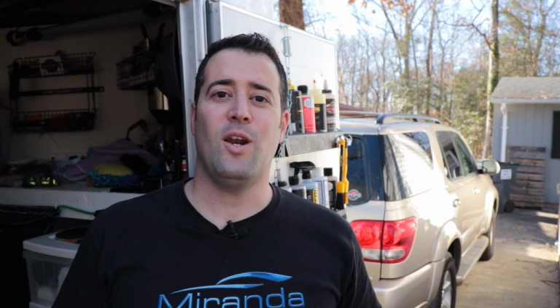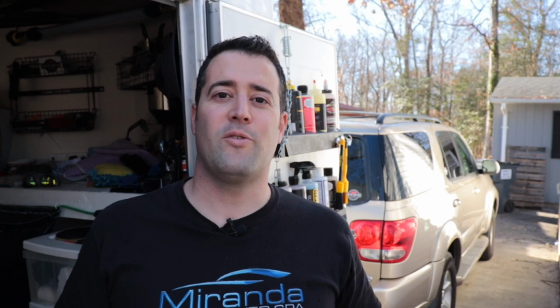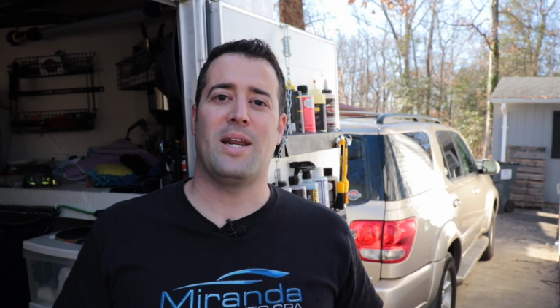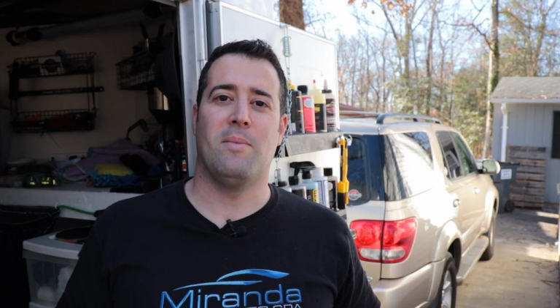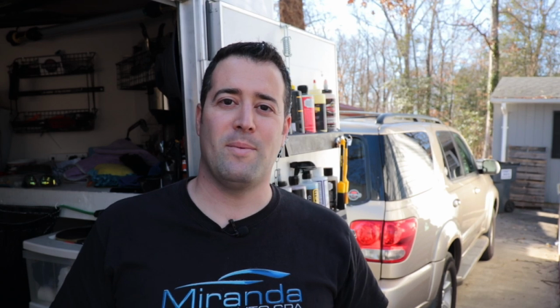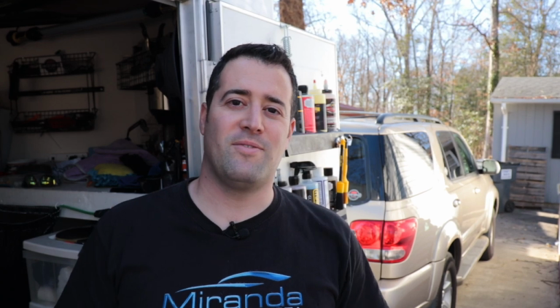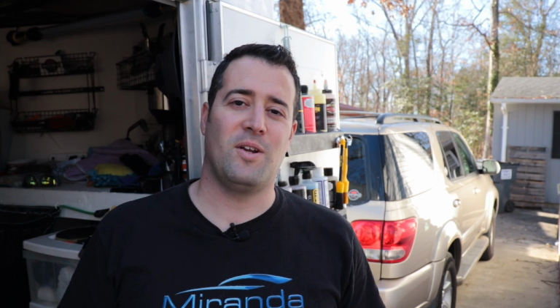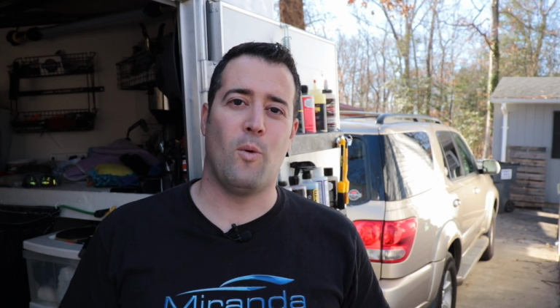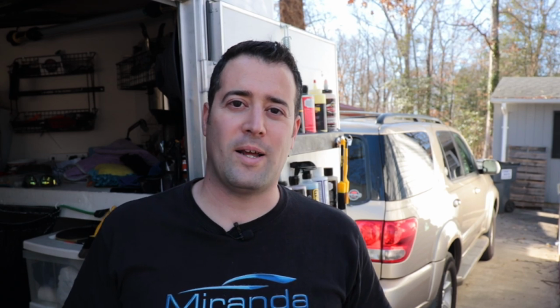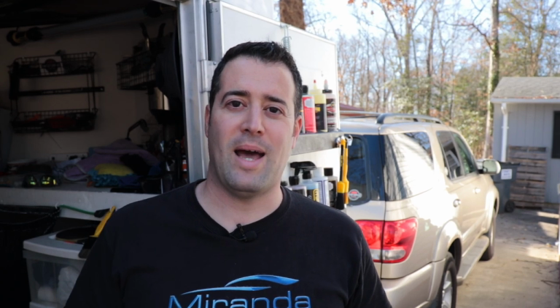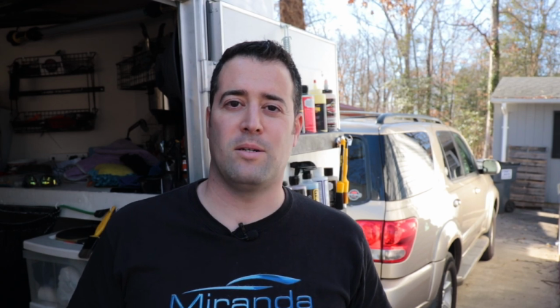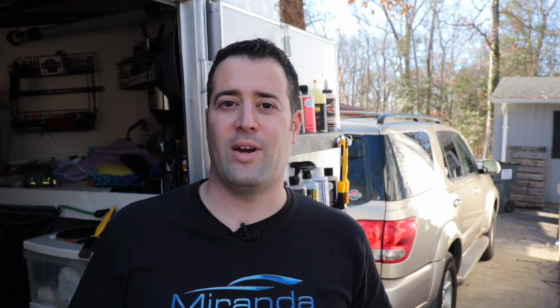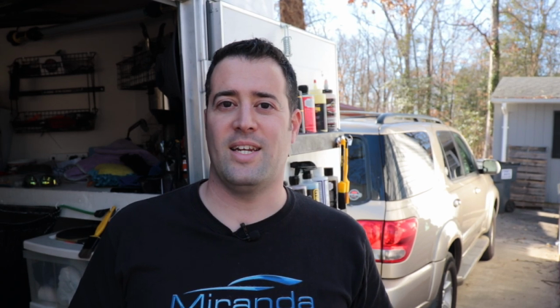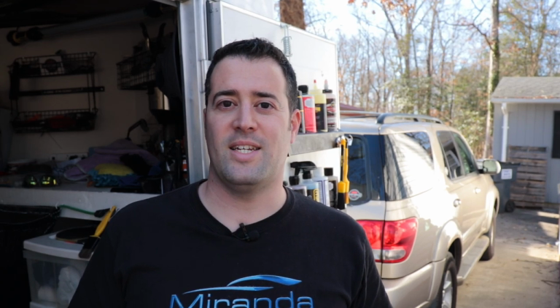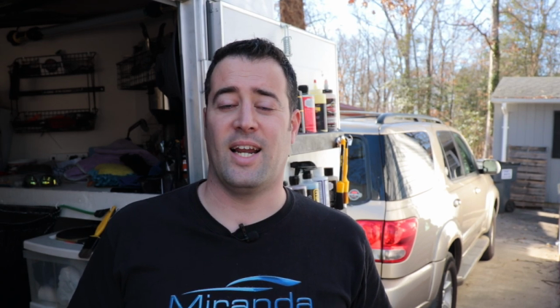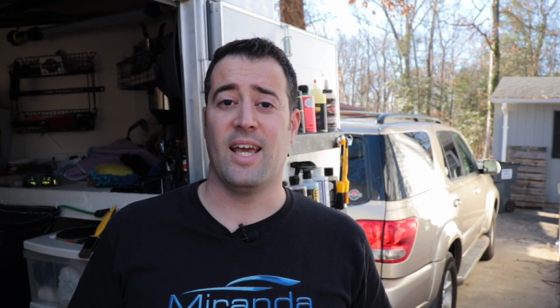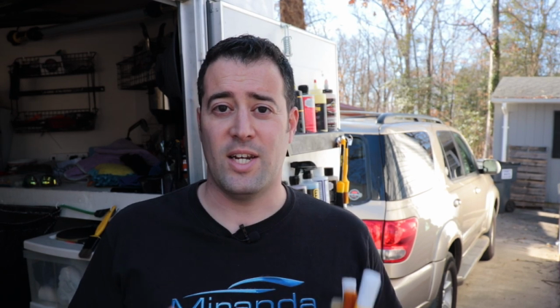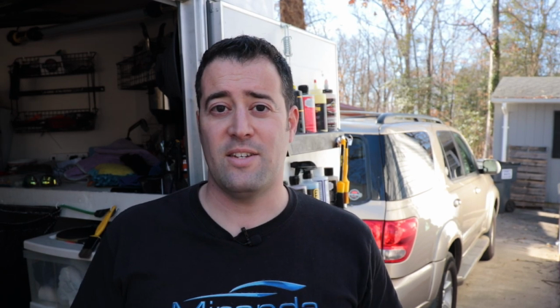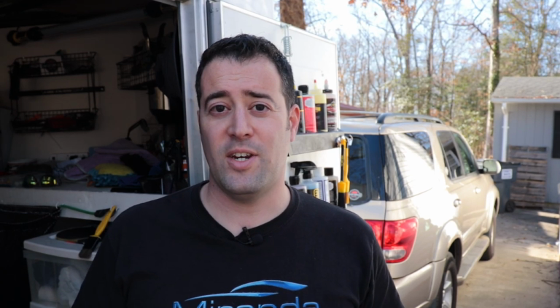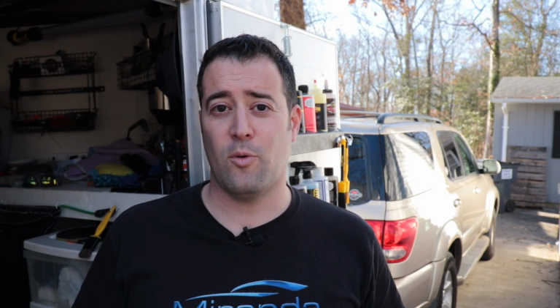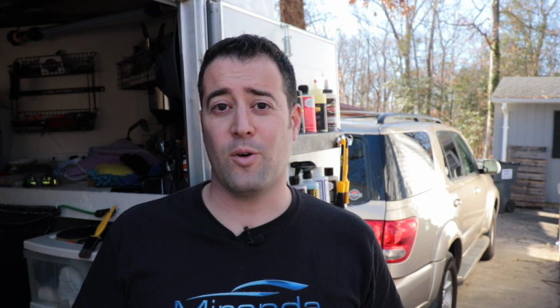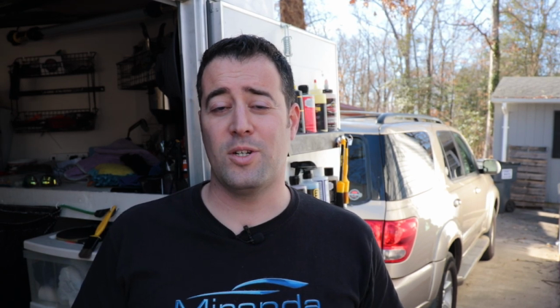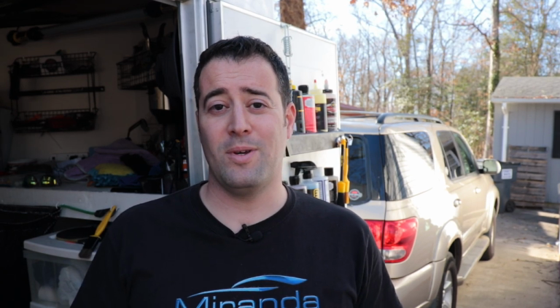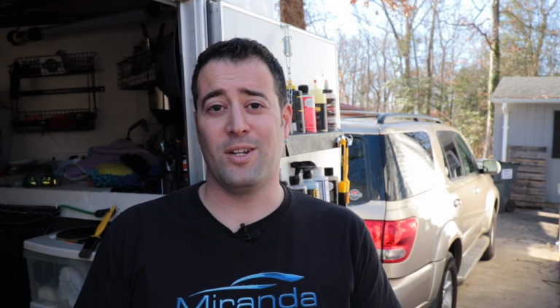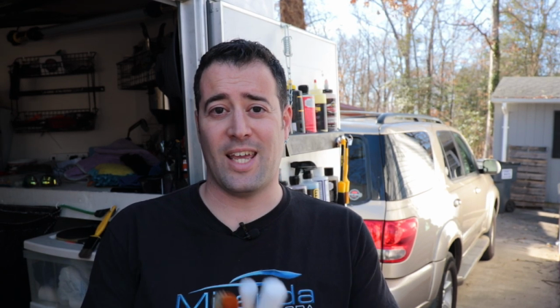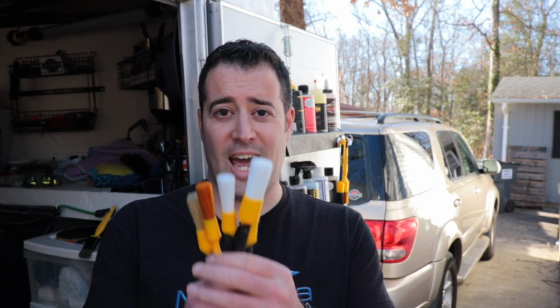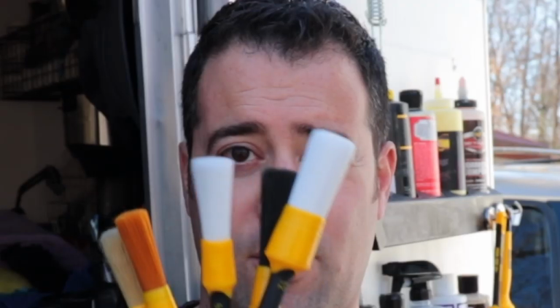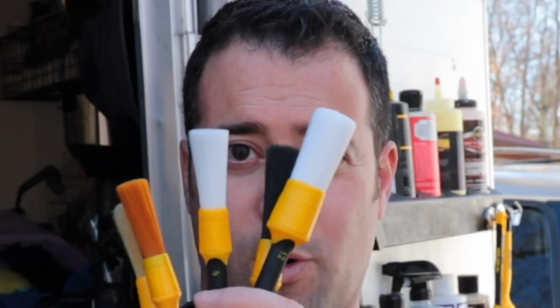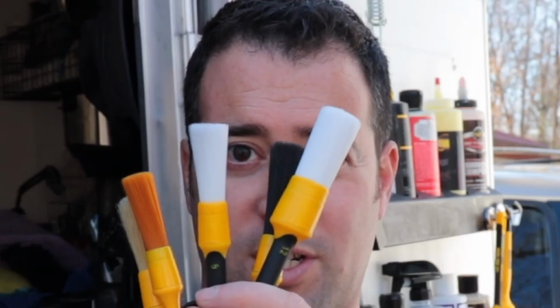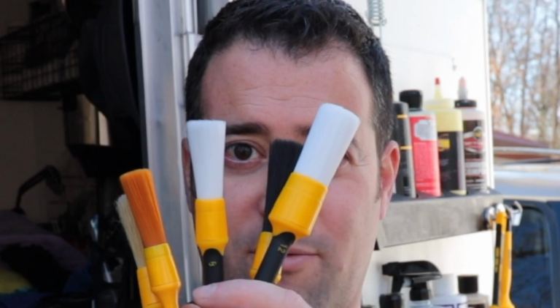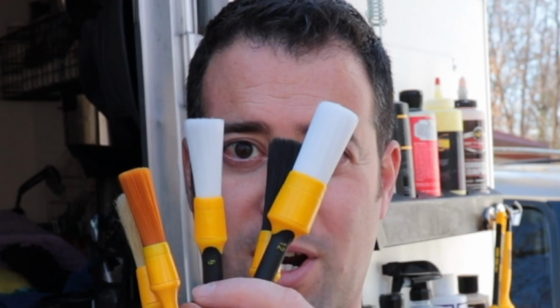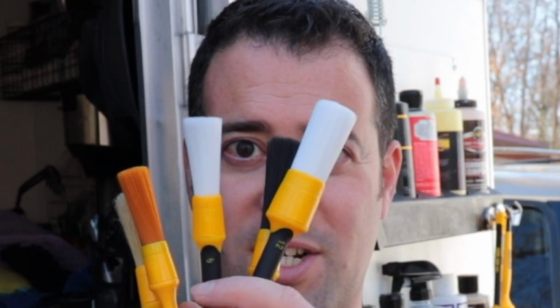Hello everybody, my name is Phil. Welcome back to Marana Detailing. Today's video, we're going to be looking at the Workstuff brushes.